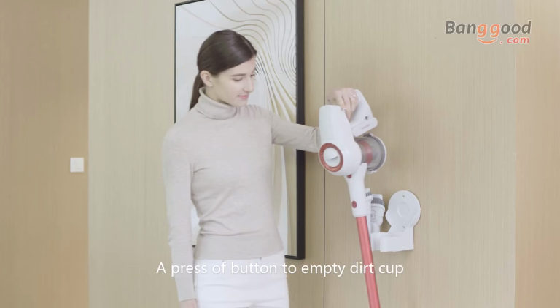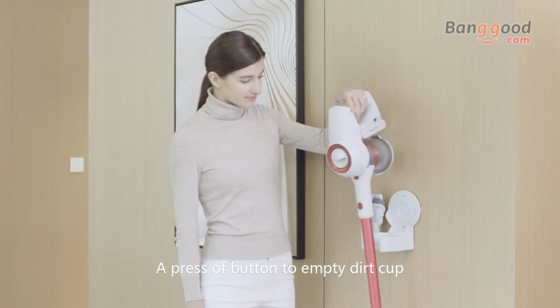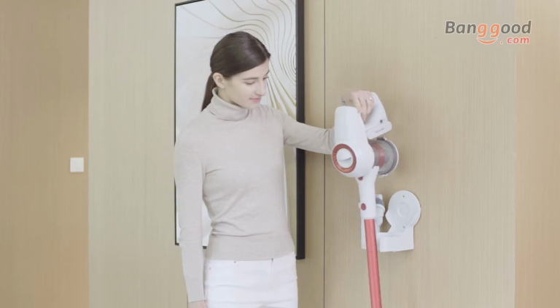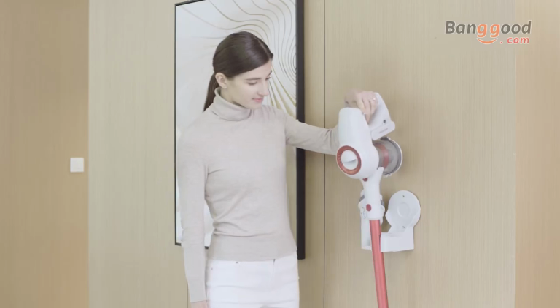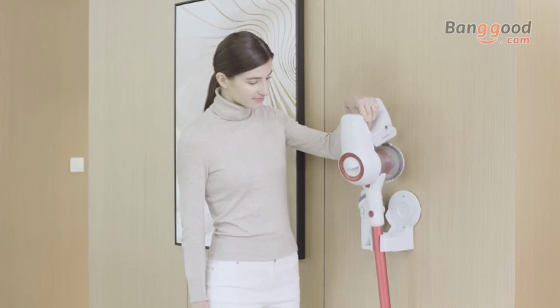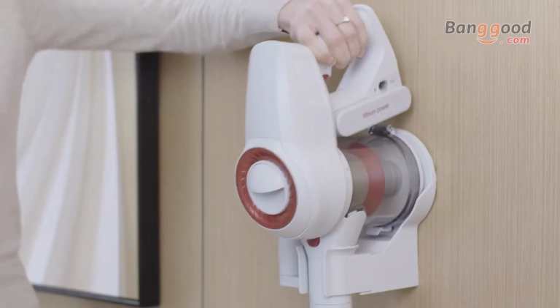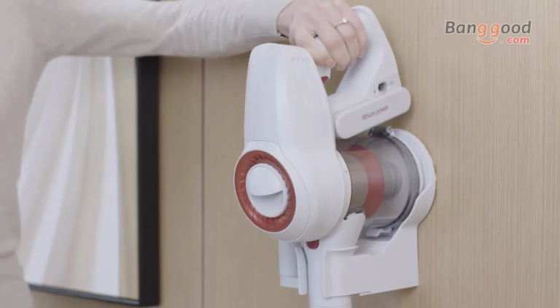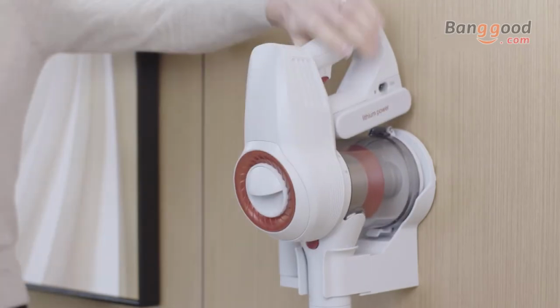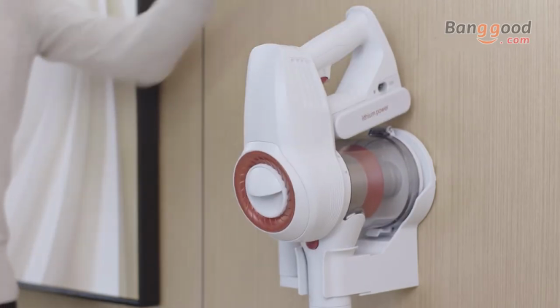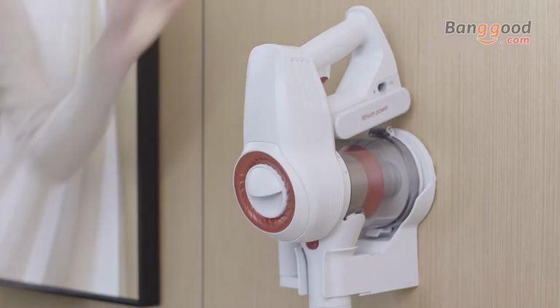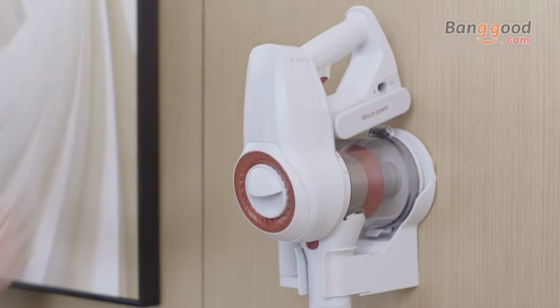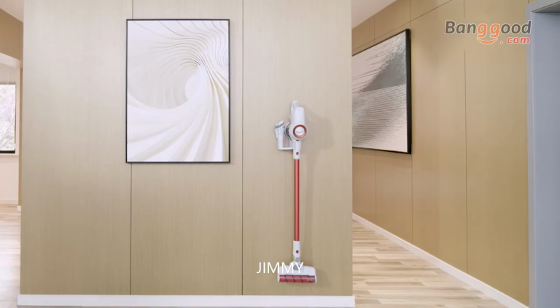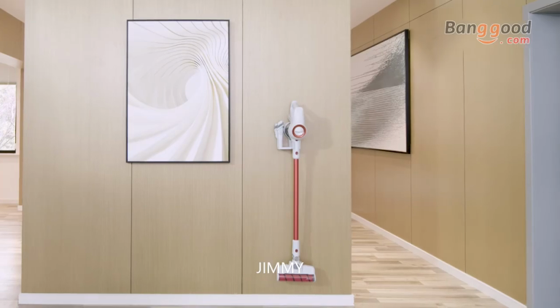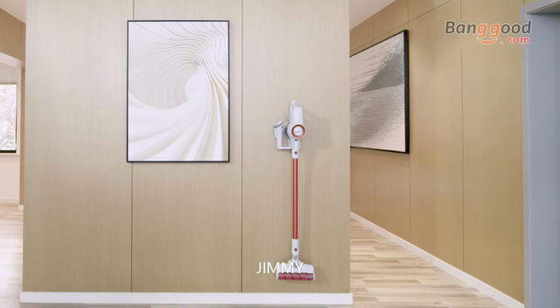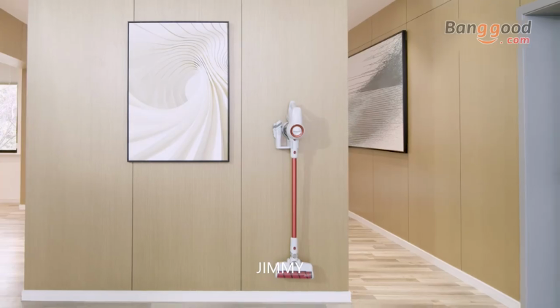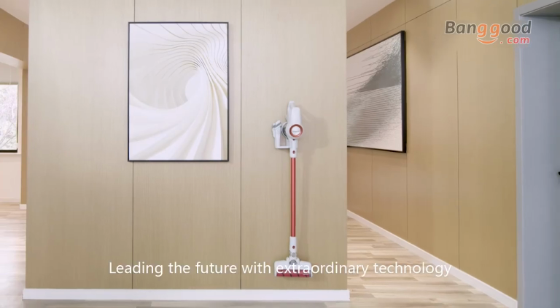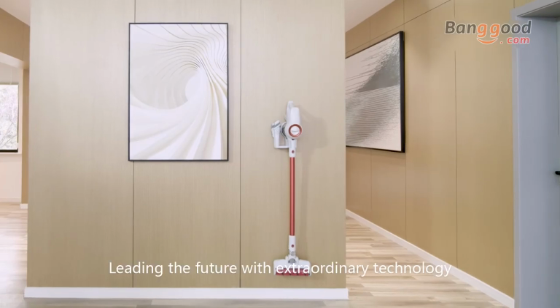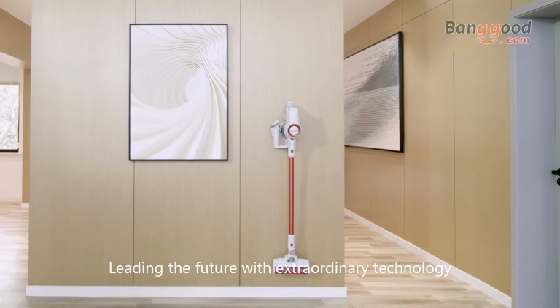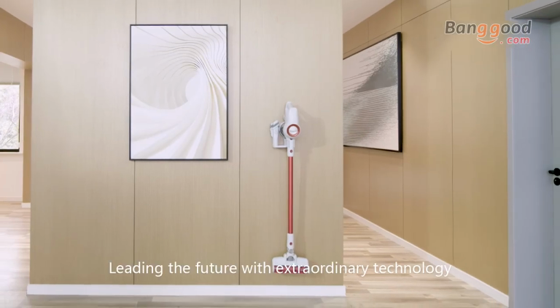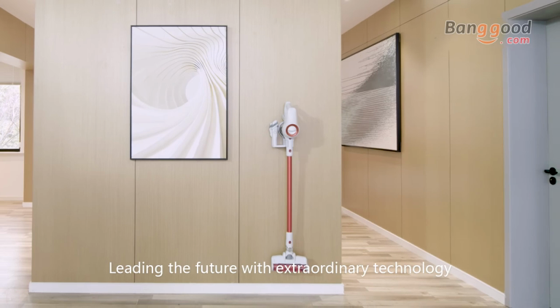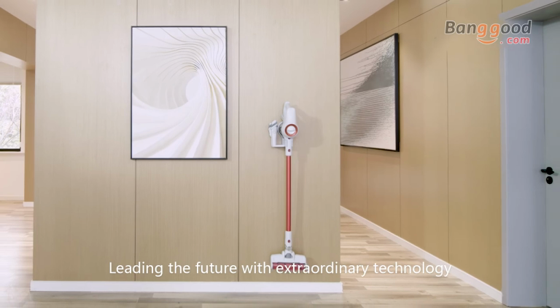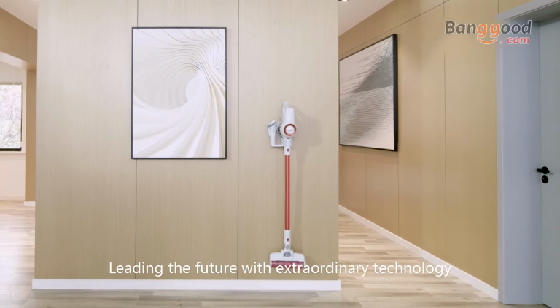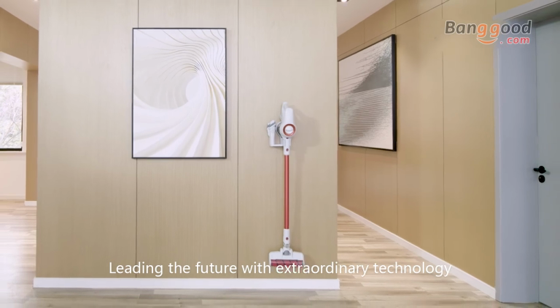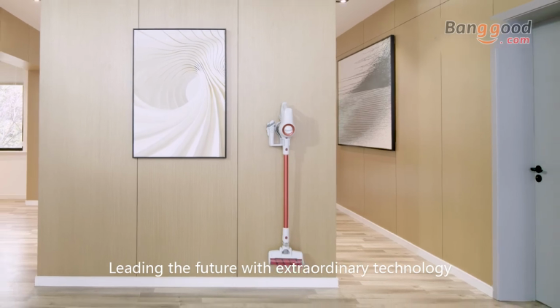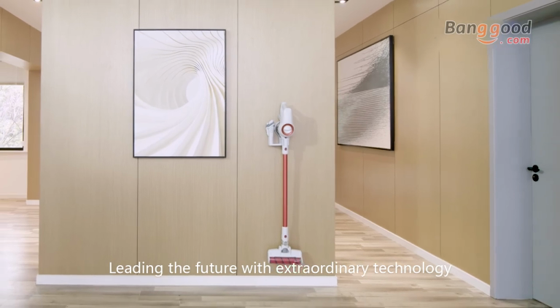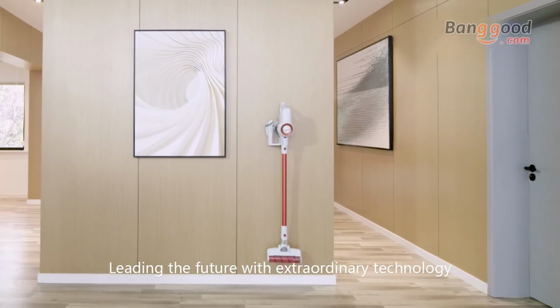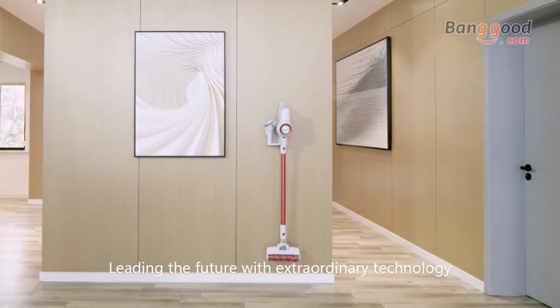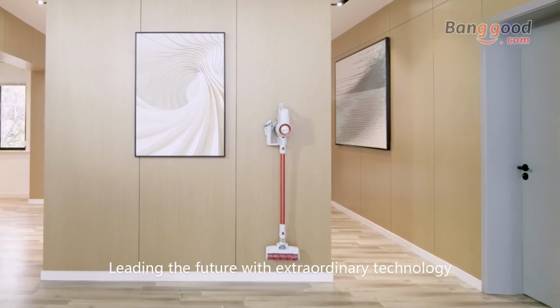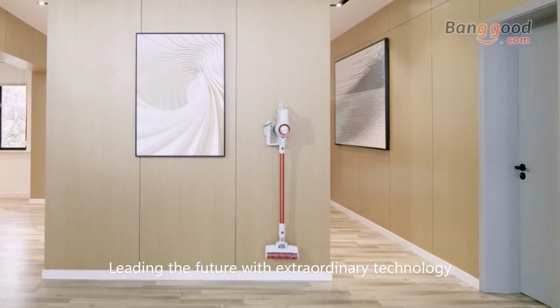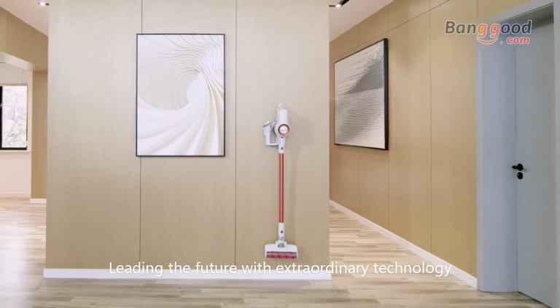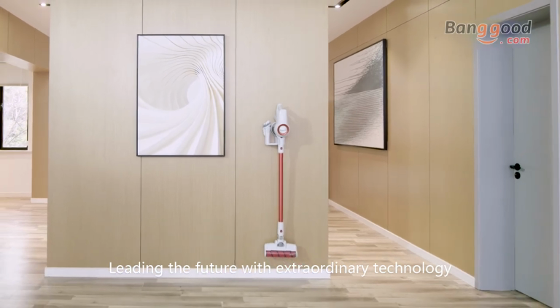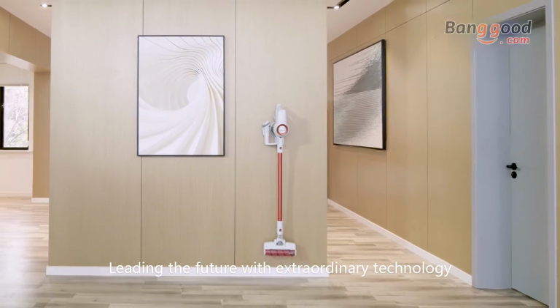Jimmy — leading the future with extraordinary technology.